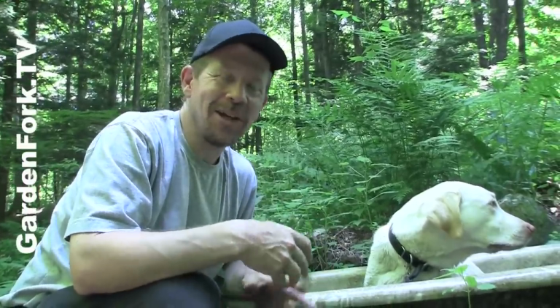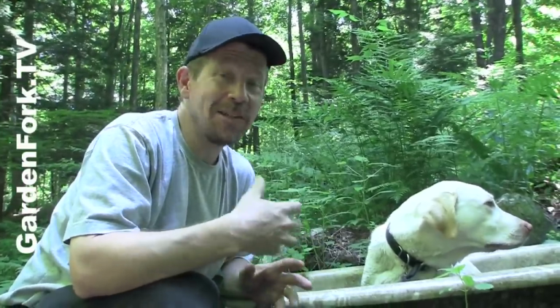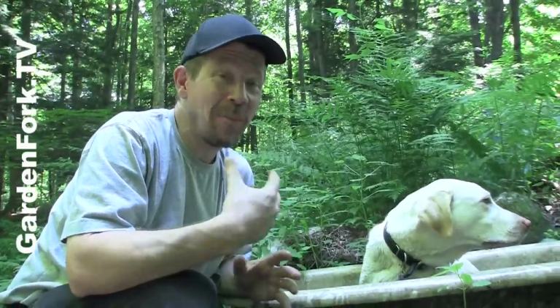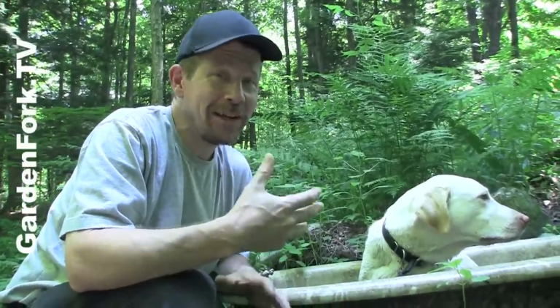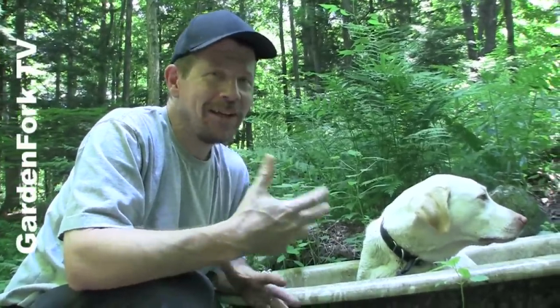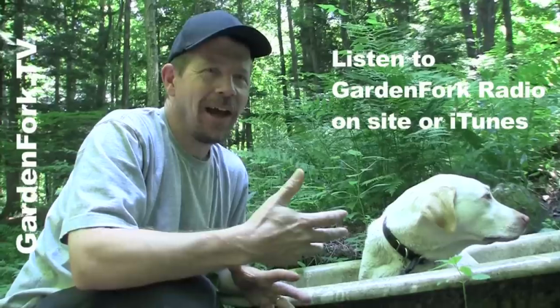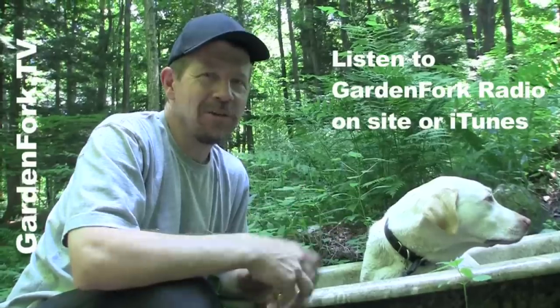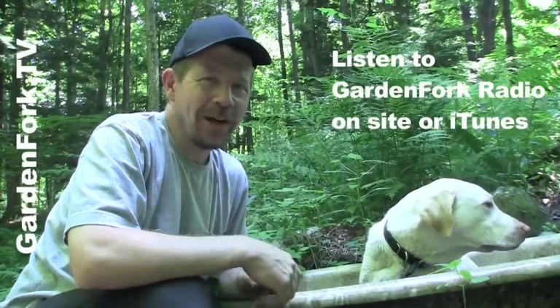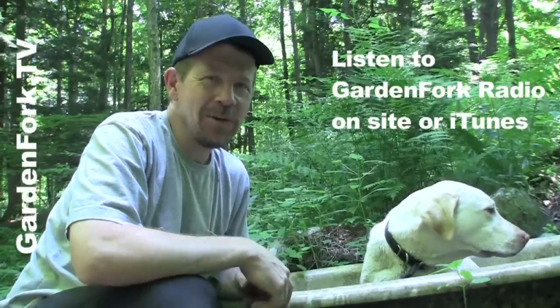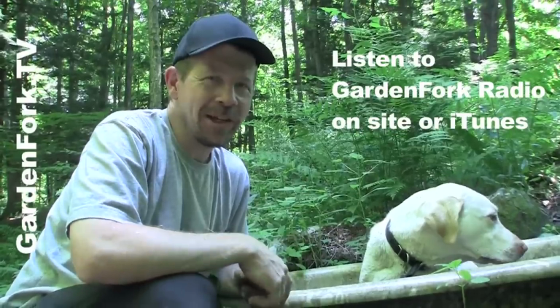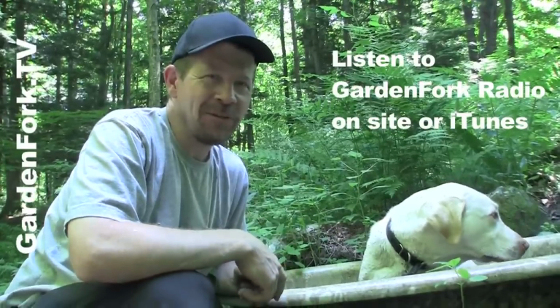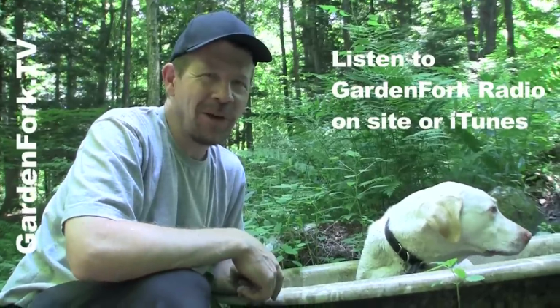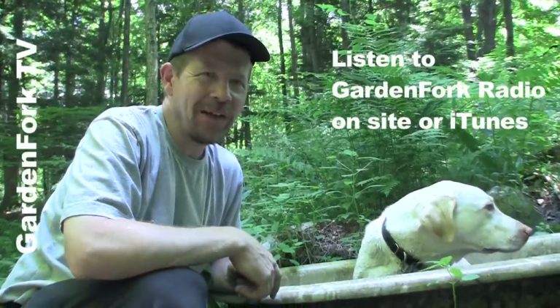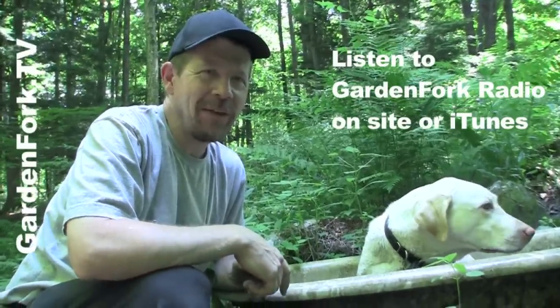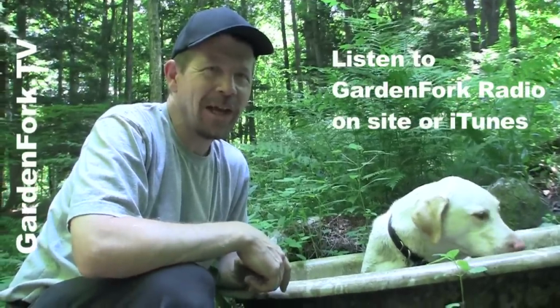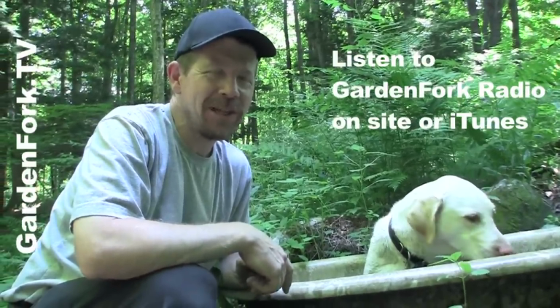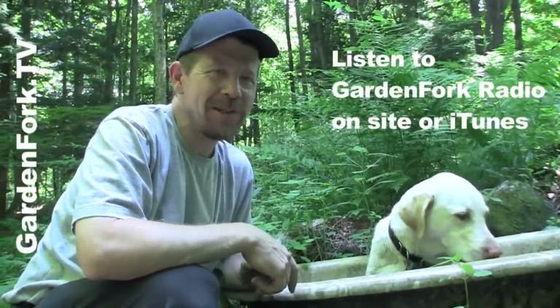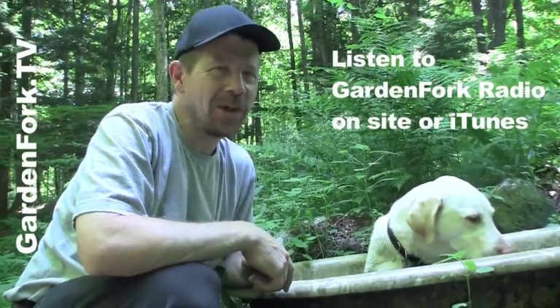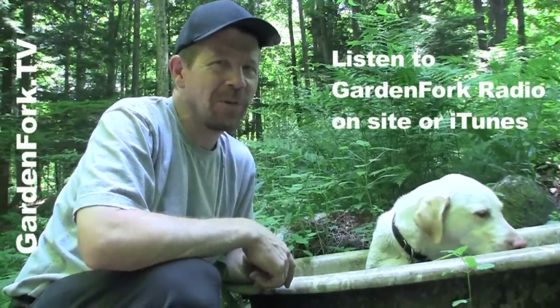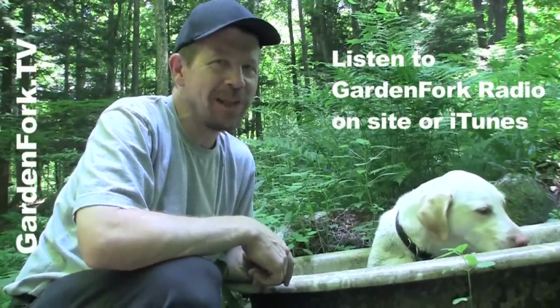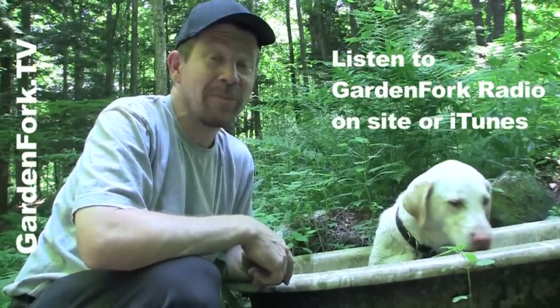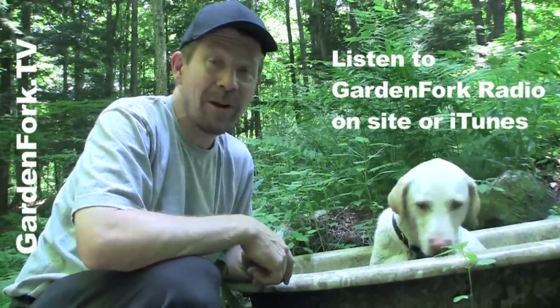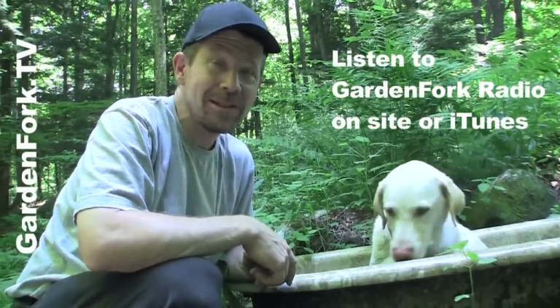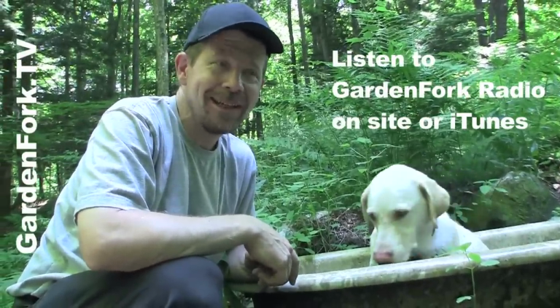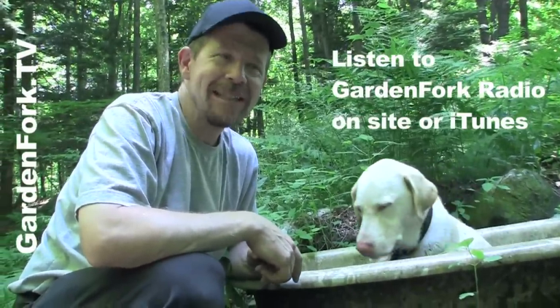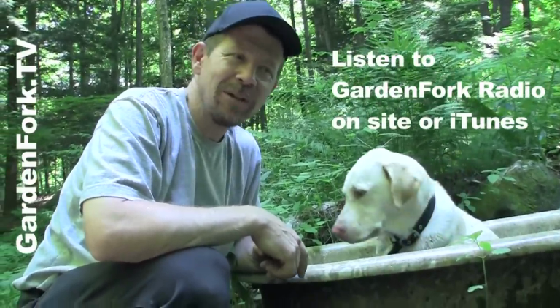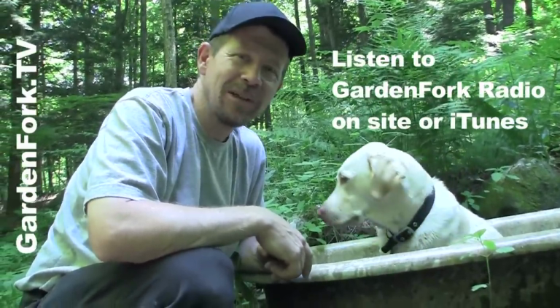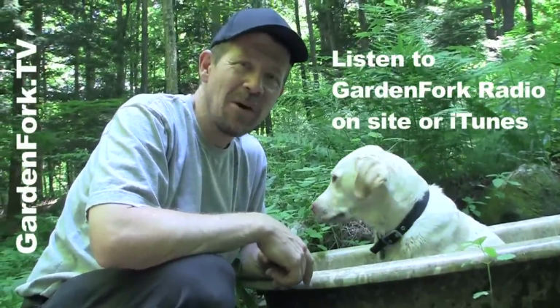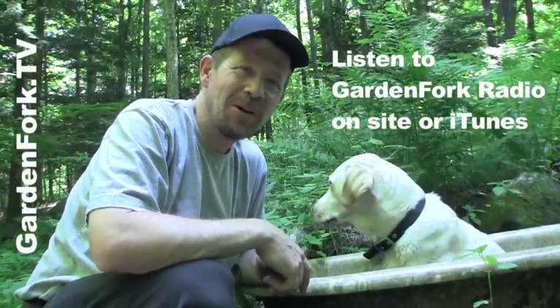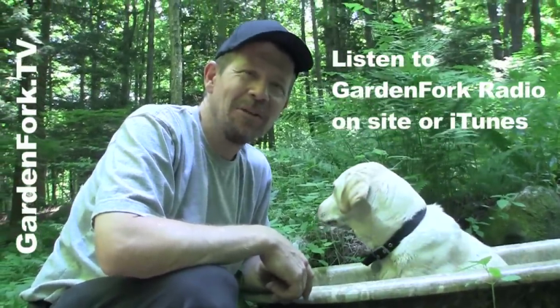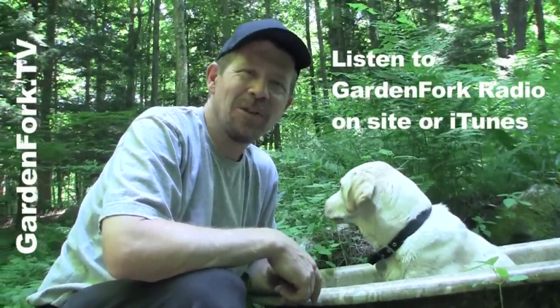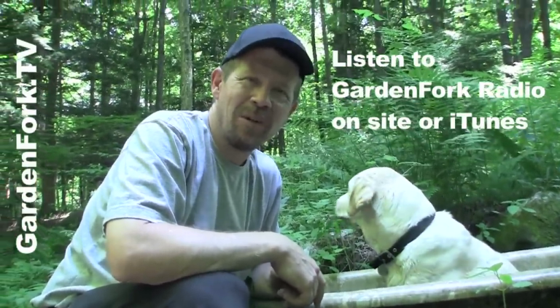So I talked to Mike, who's my co-host on Garden Fork Radio, and he gave me a couple tips. We're gonna replace a couple parts and see if we can fix the motor for the pump.